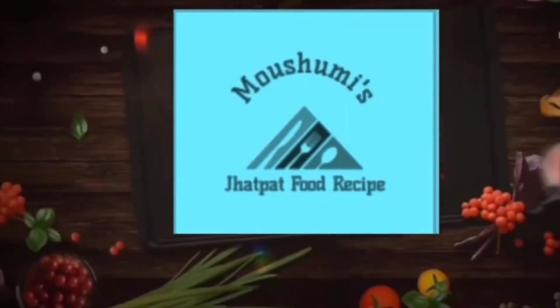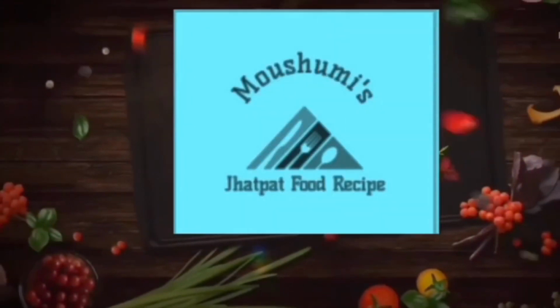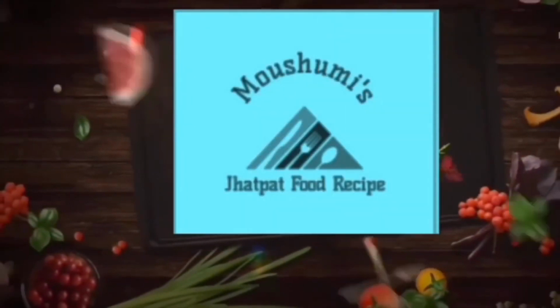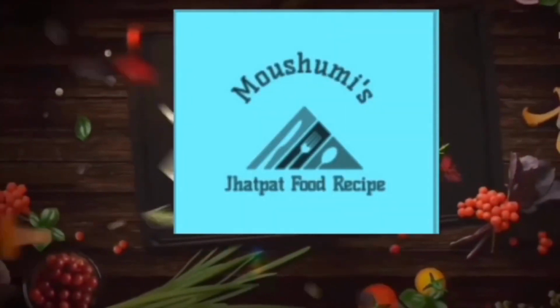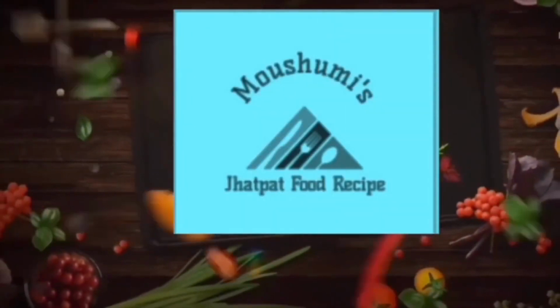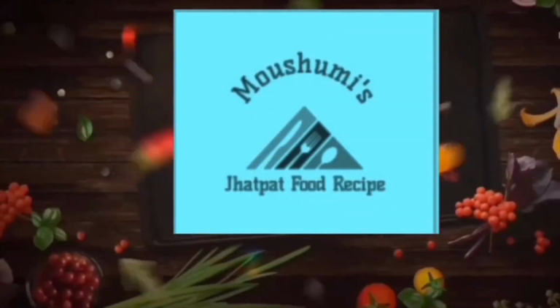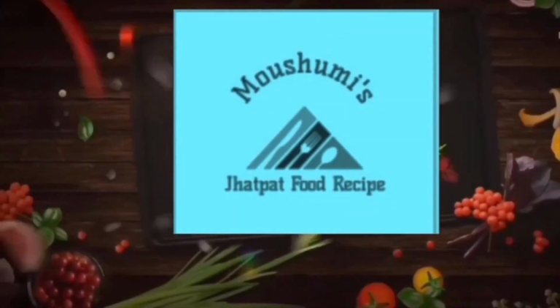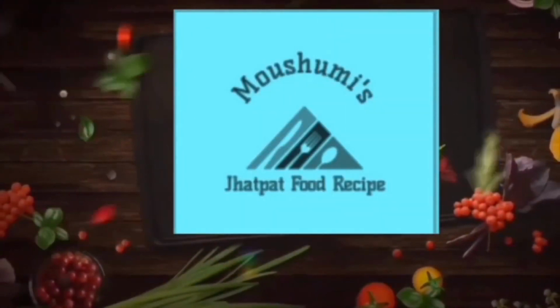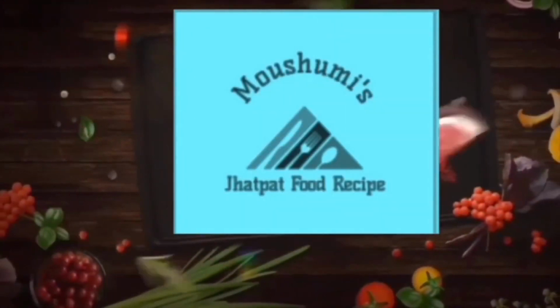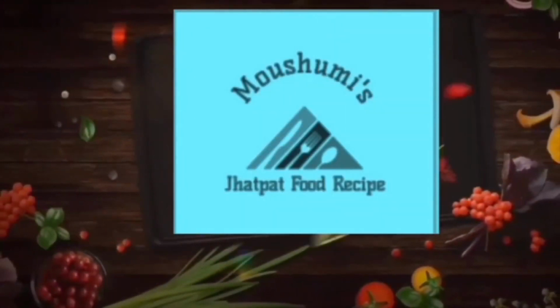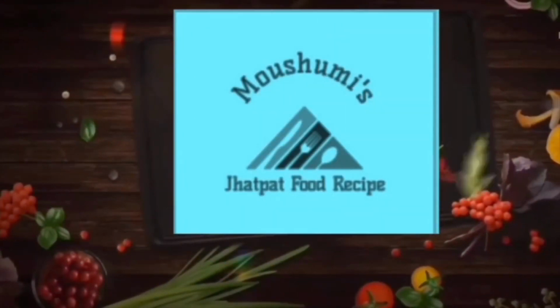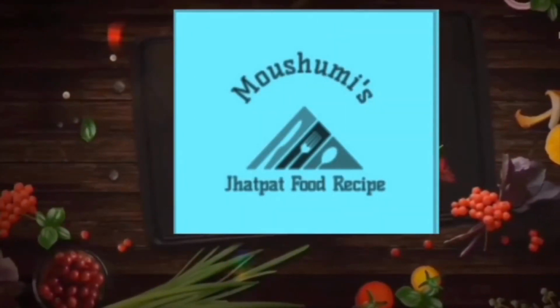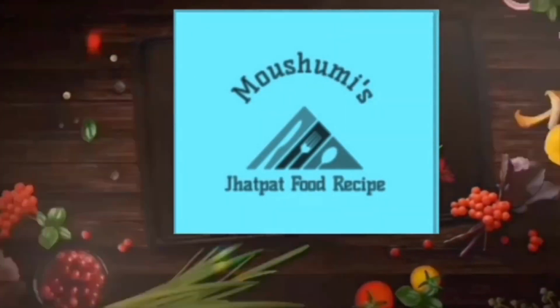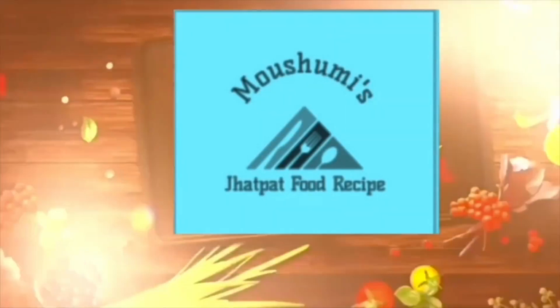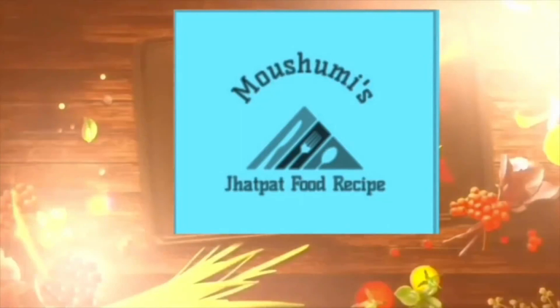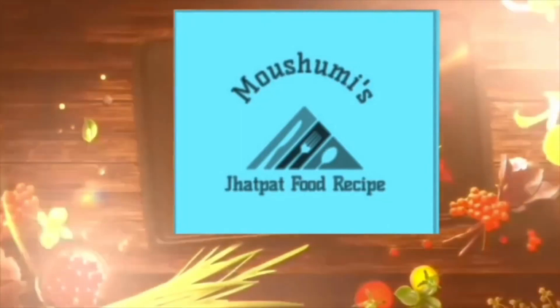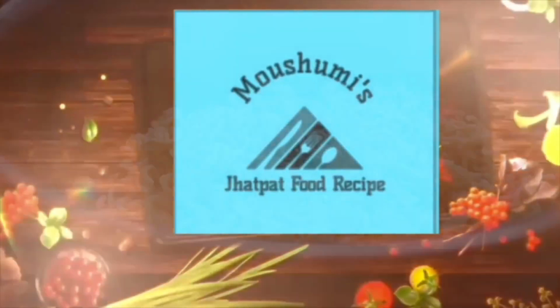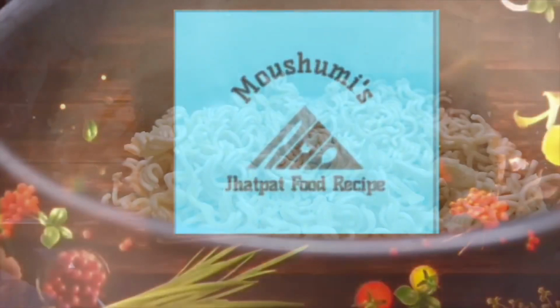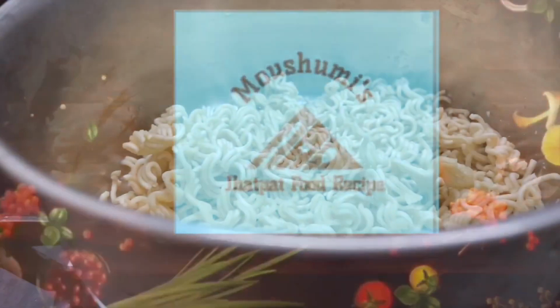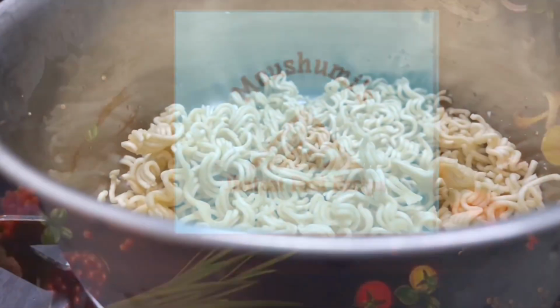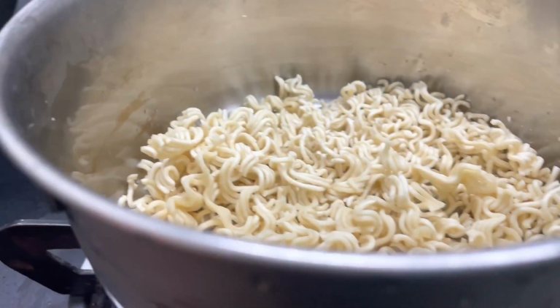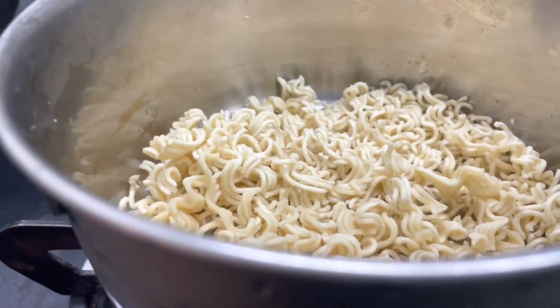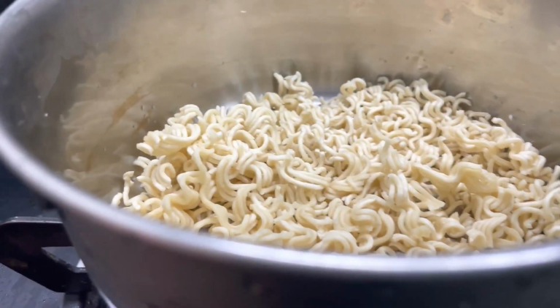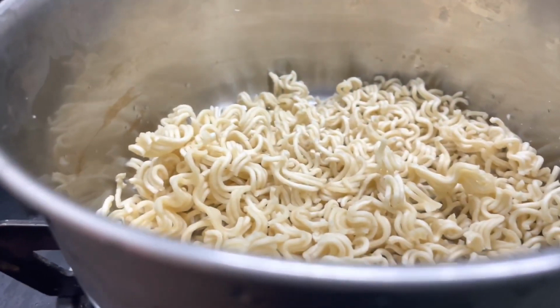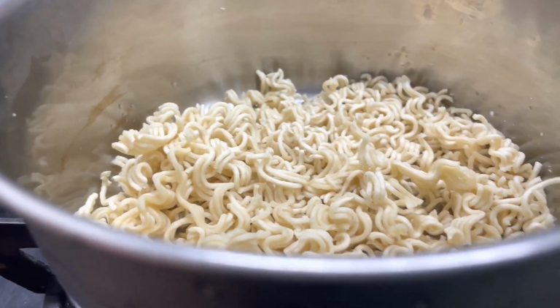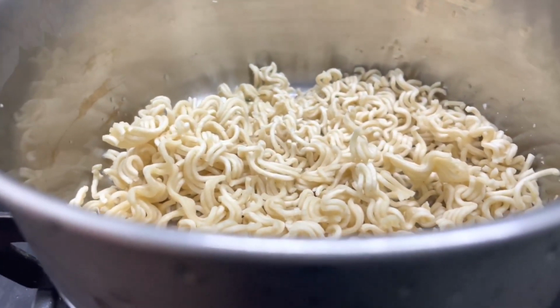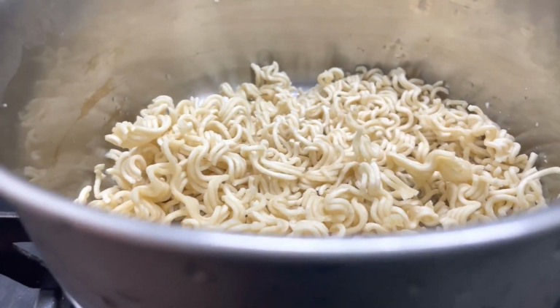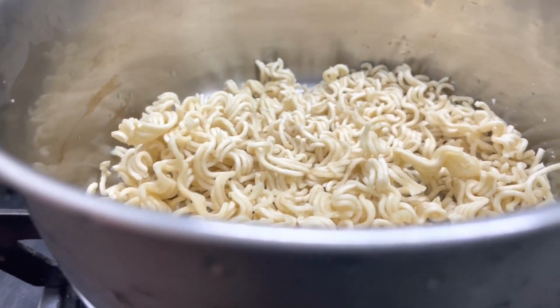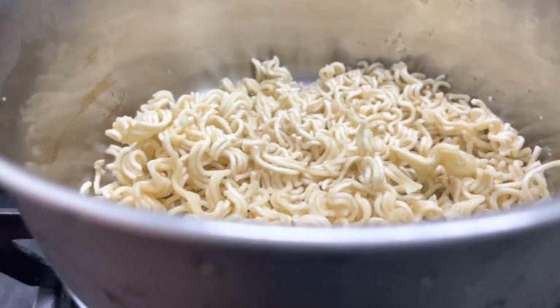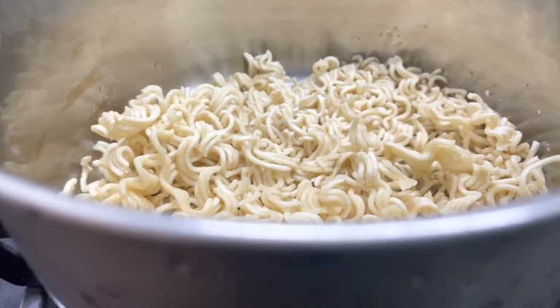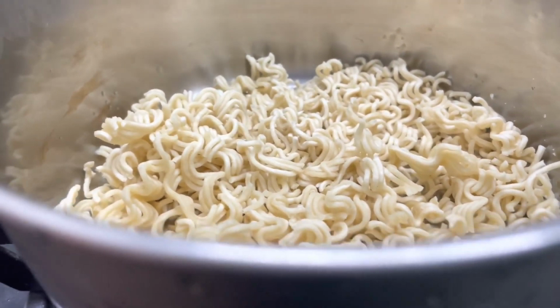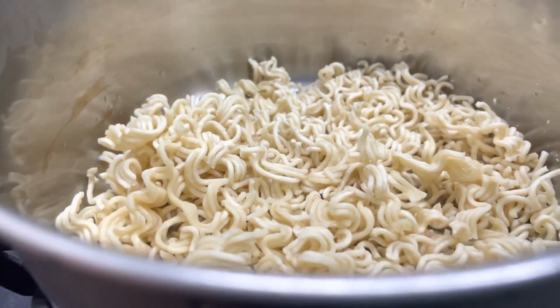Hello guys, welcome back to my channel. Today we will make cheese Maggi balls.